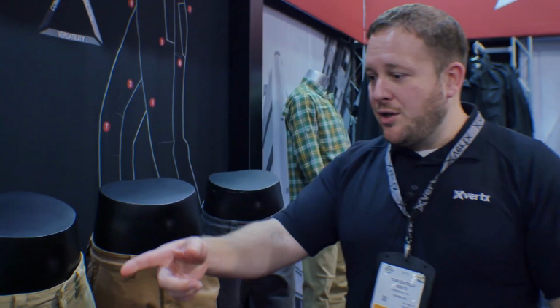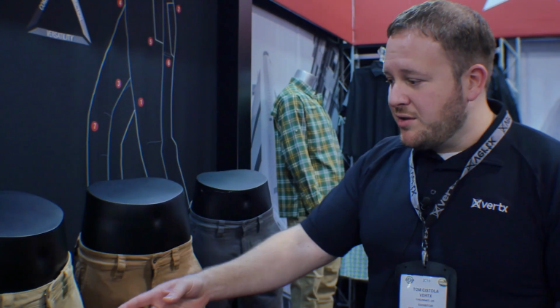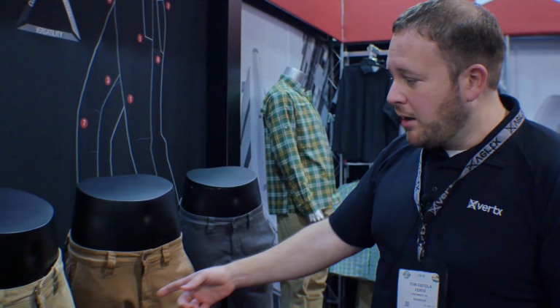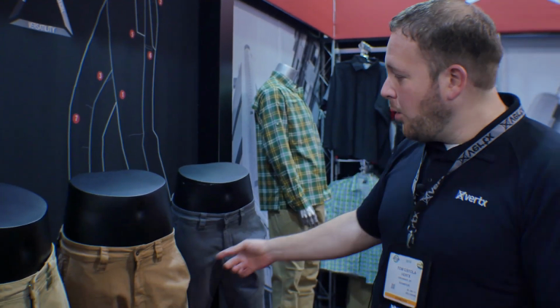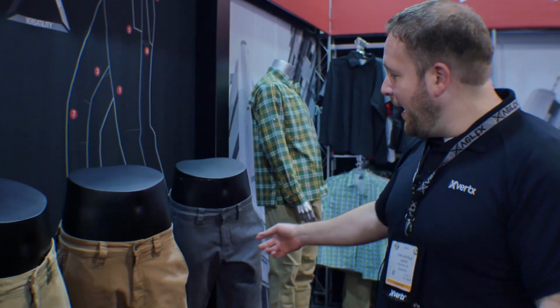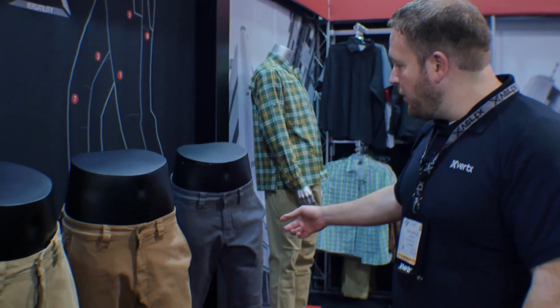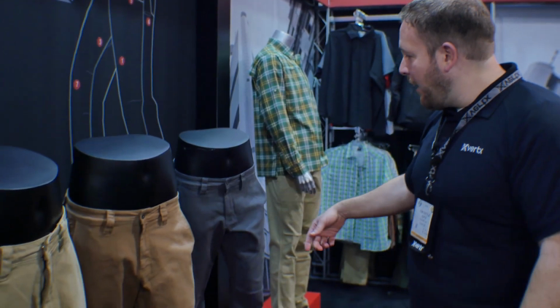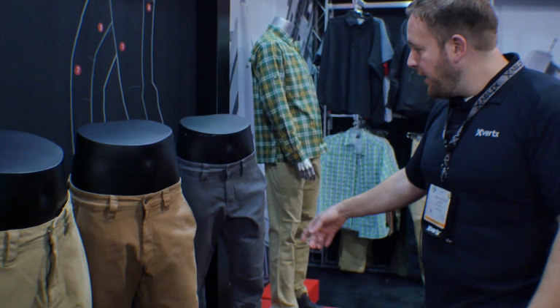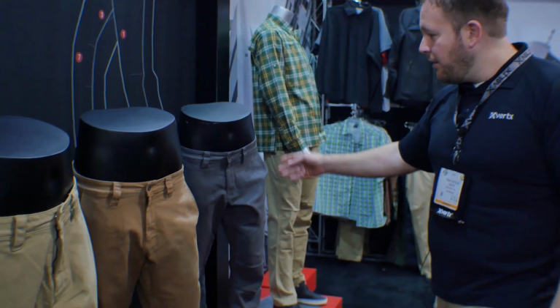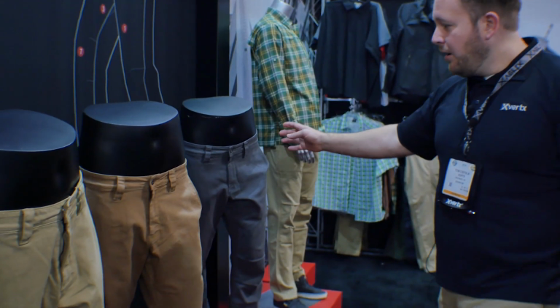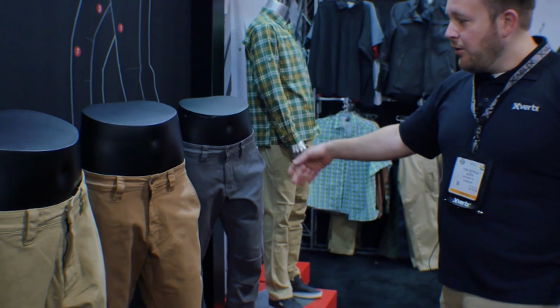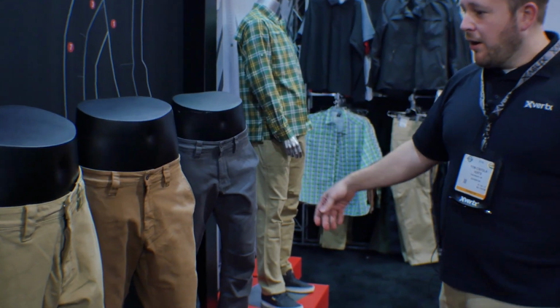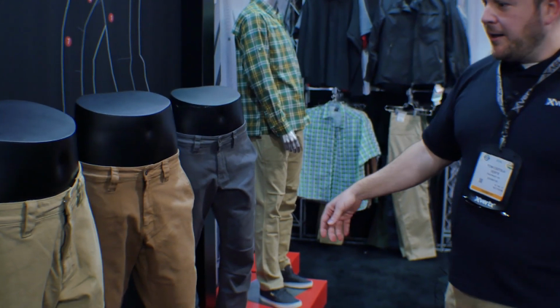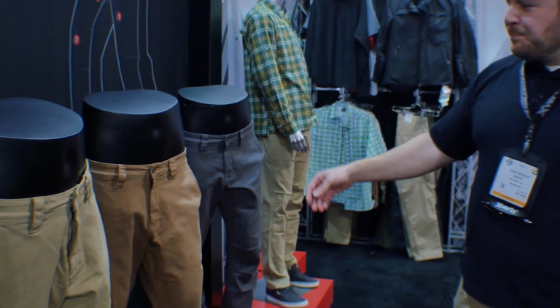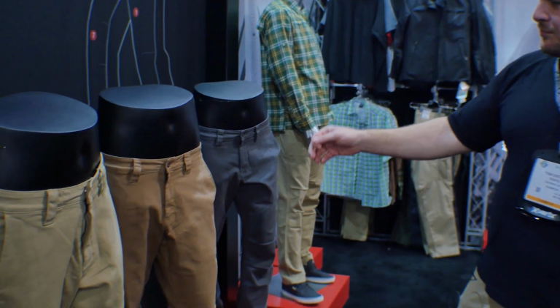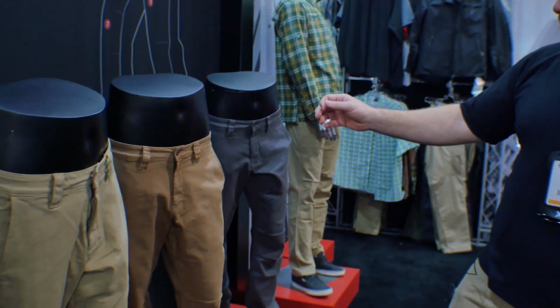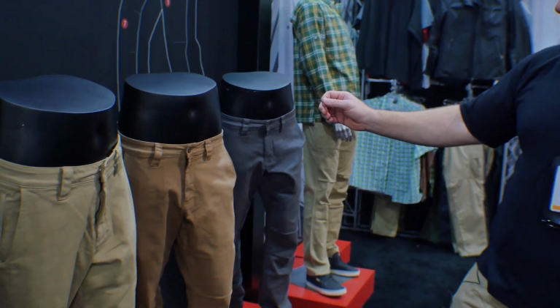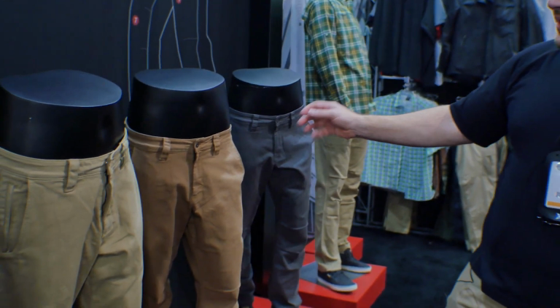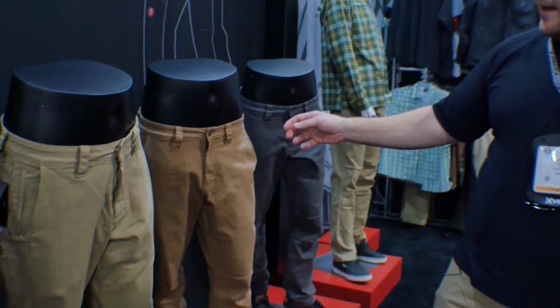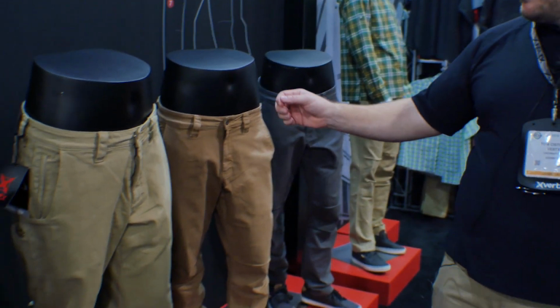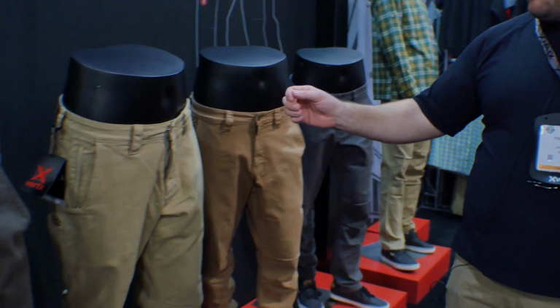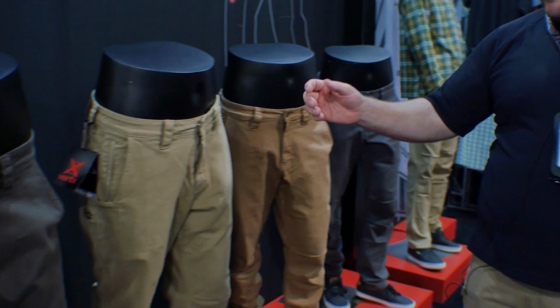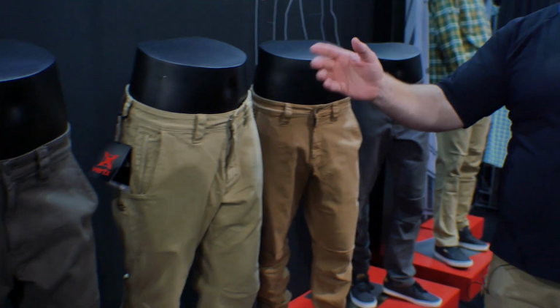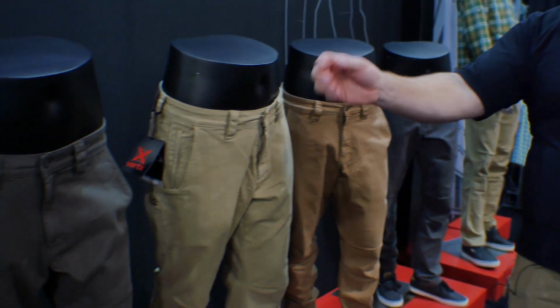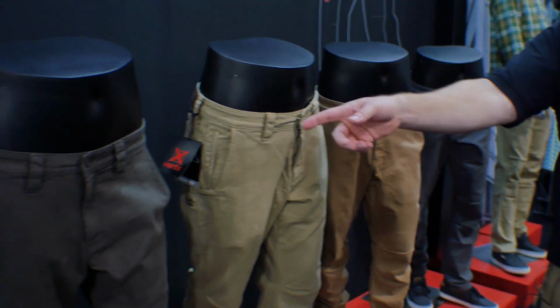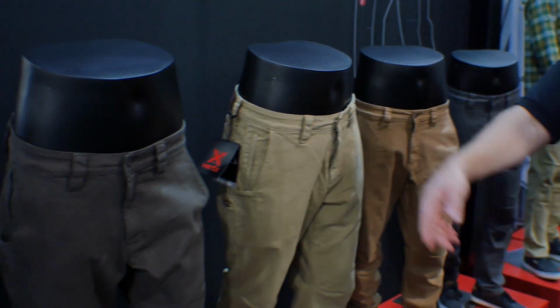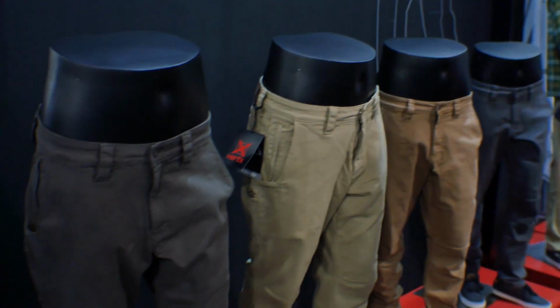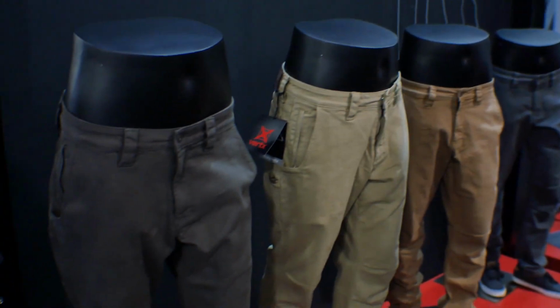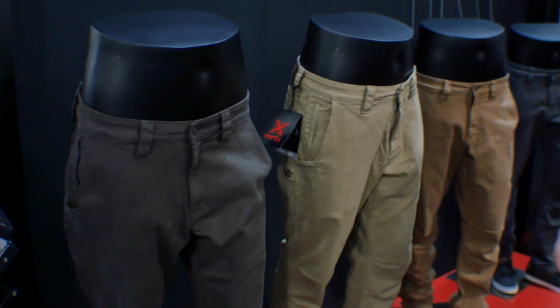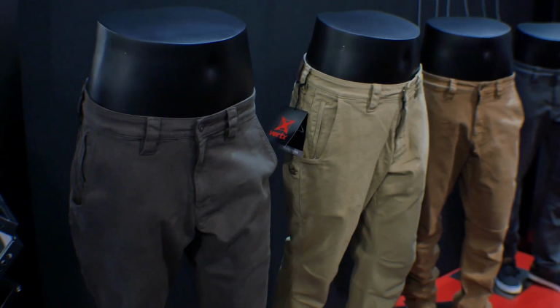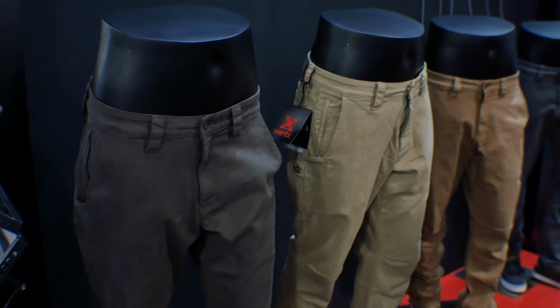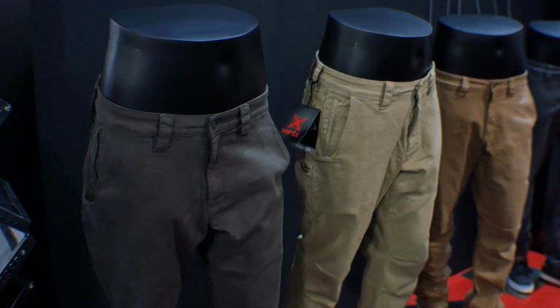You can see our color palette right here: the gray, the tan, the brown, and then the green on the front right there.